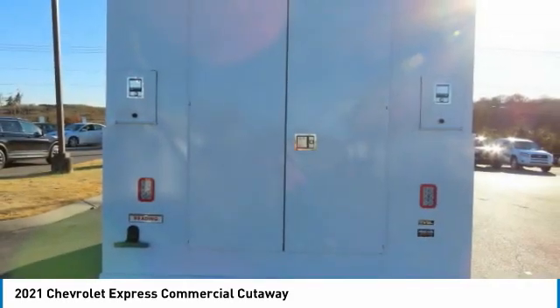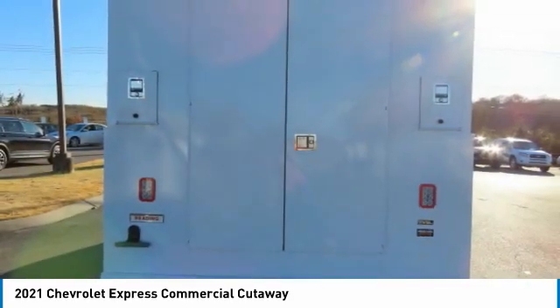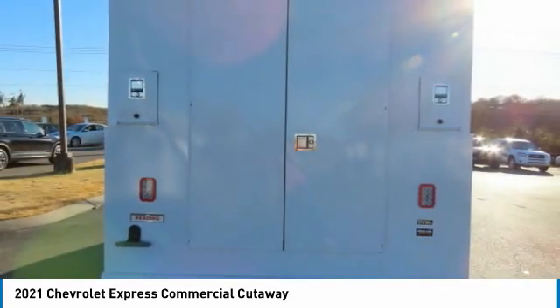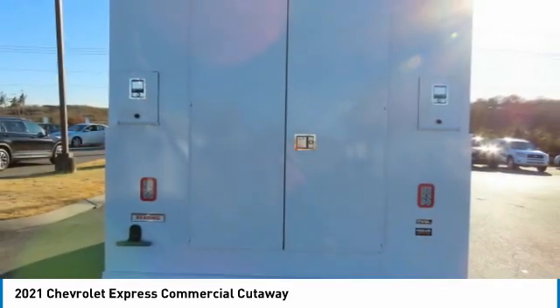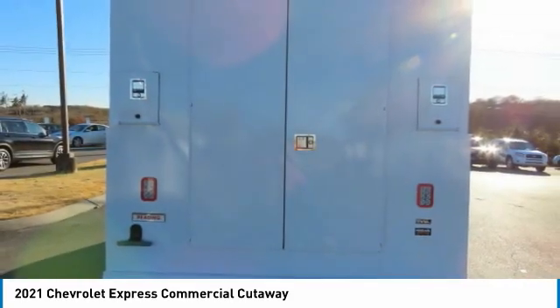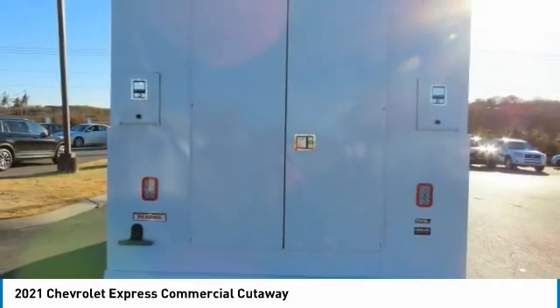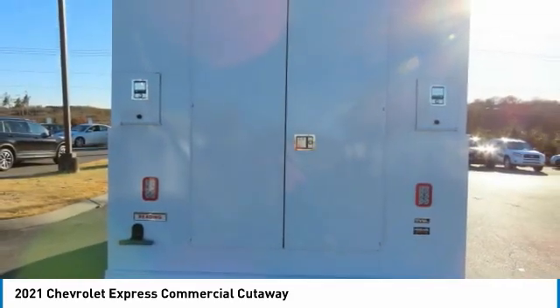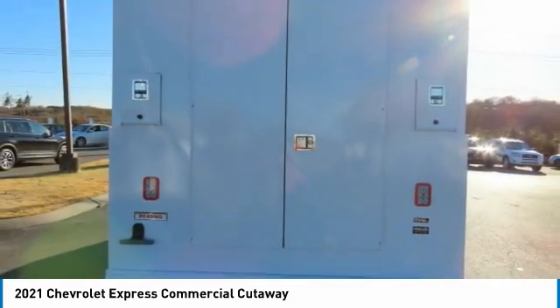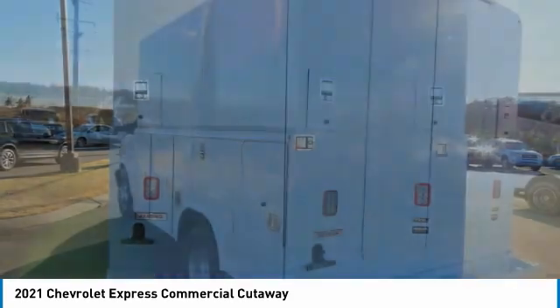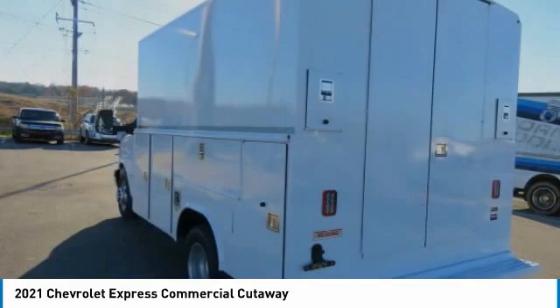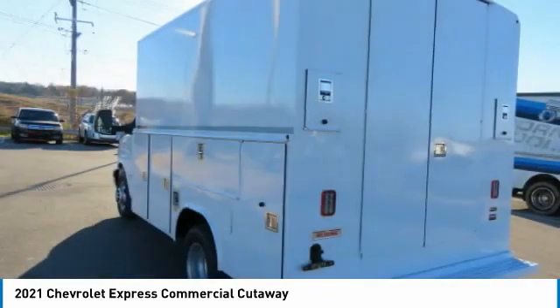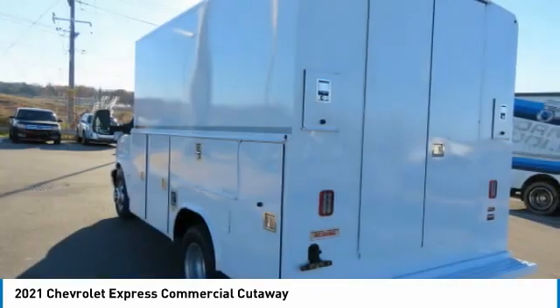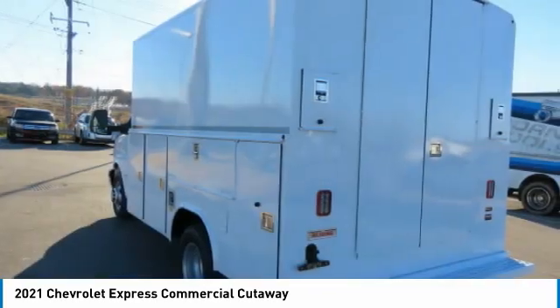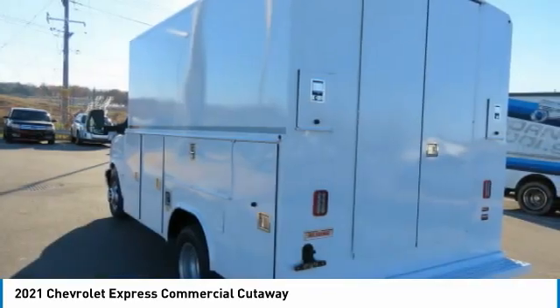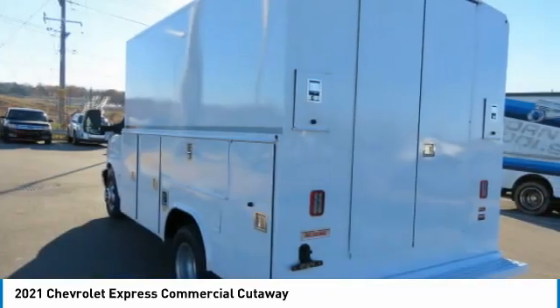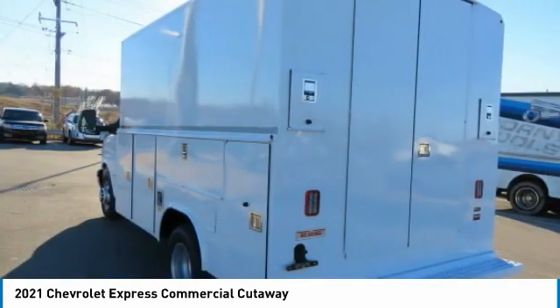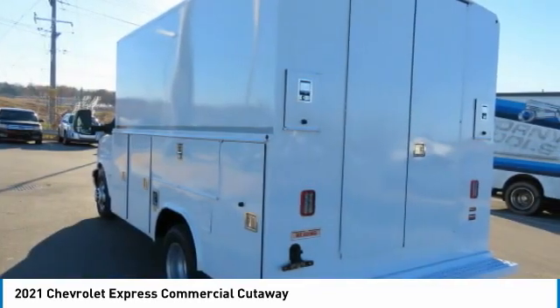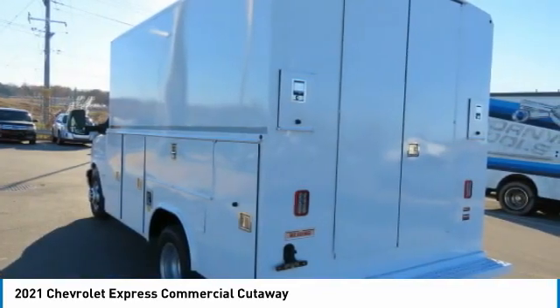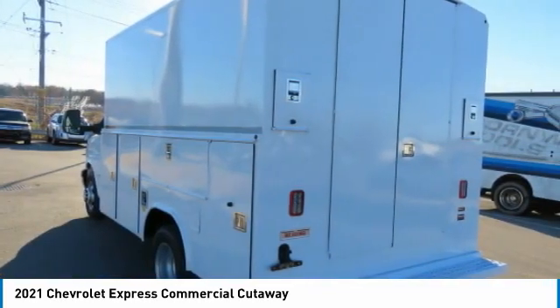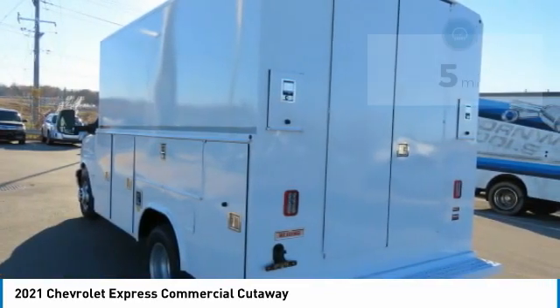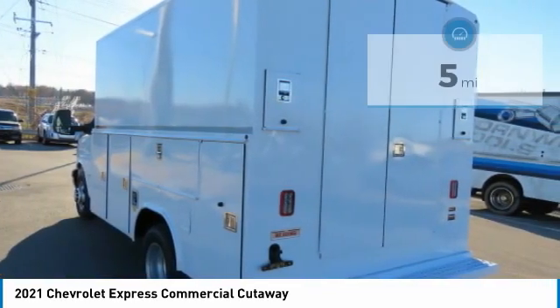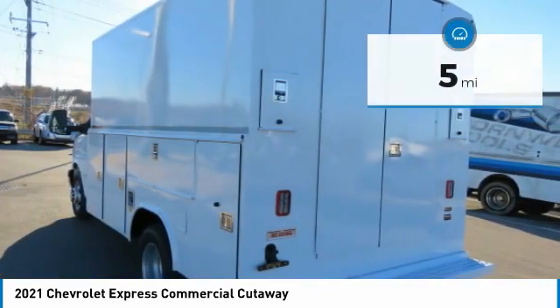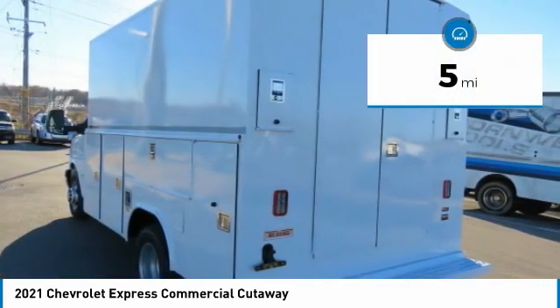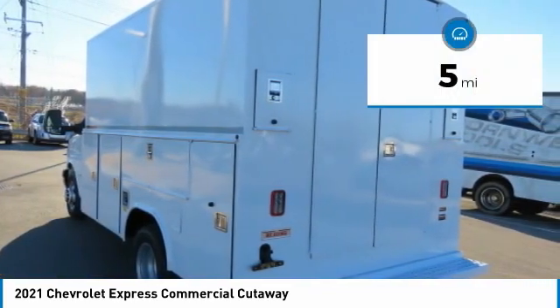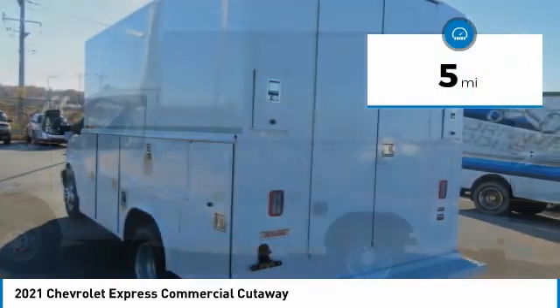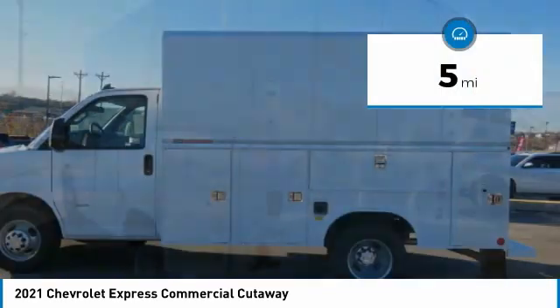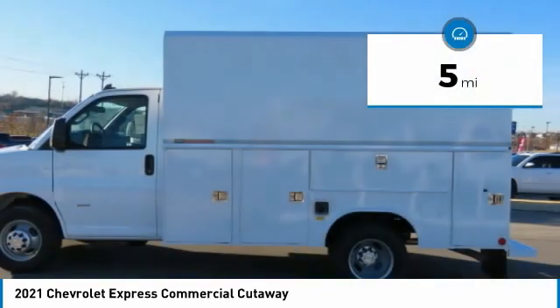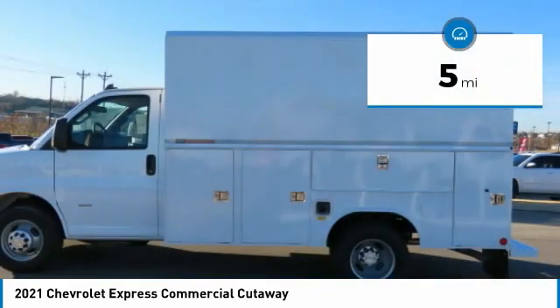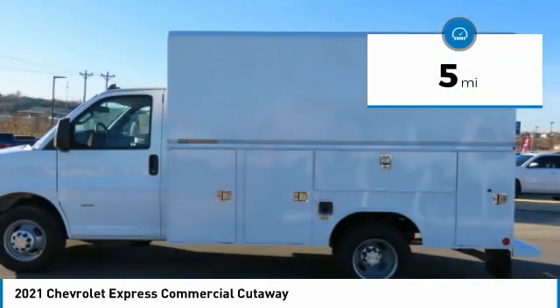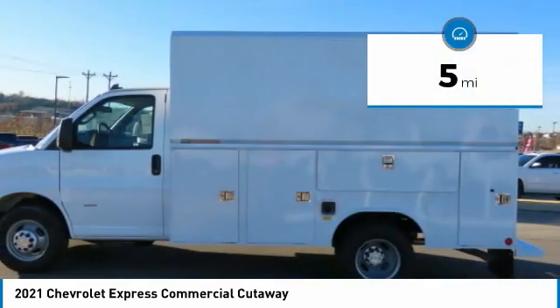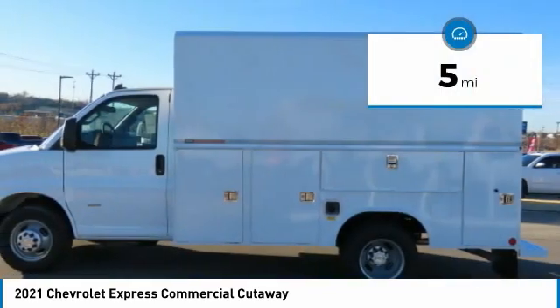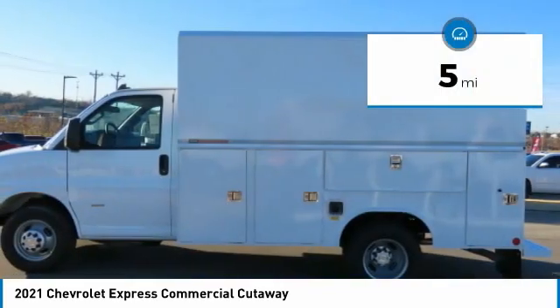School buses, shuttle buses, and ambulances. This vehicle has less than 100 miles.